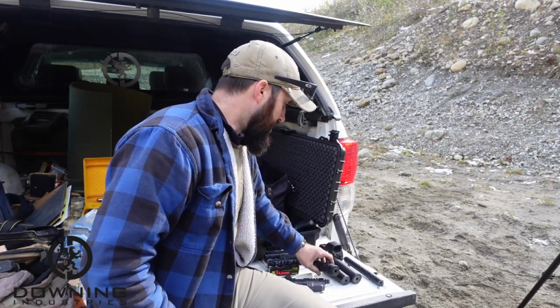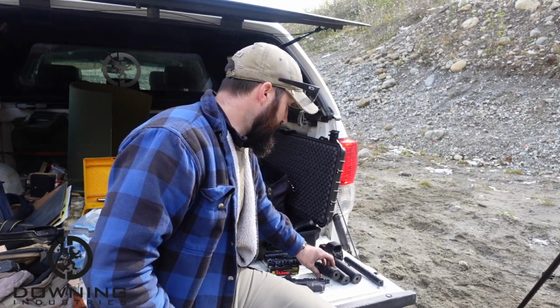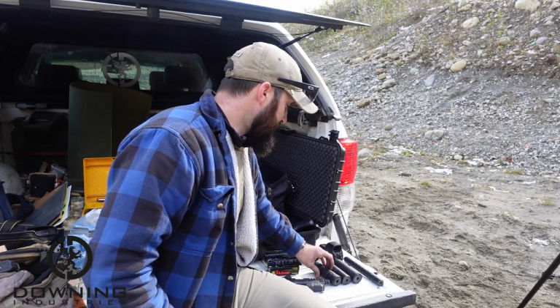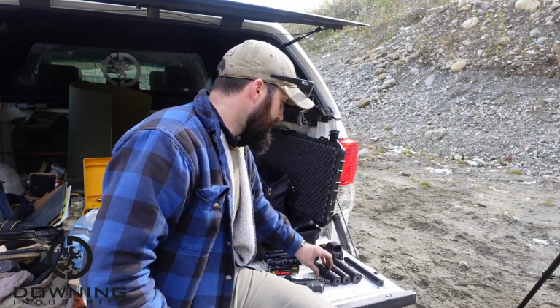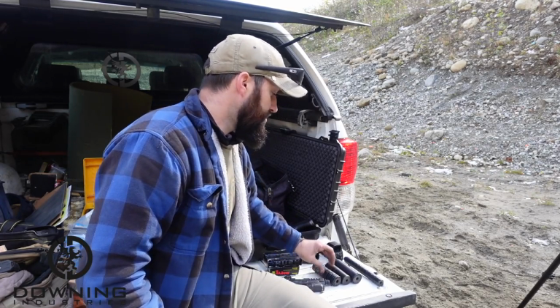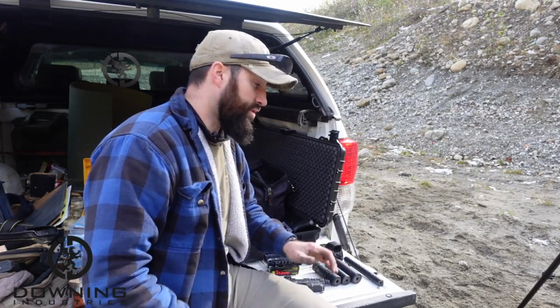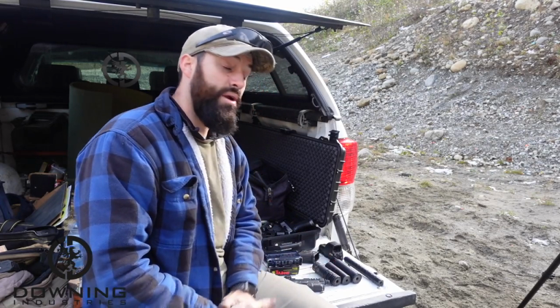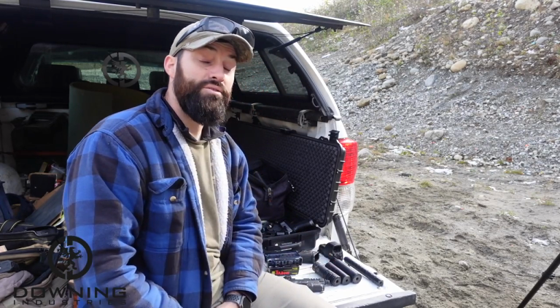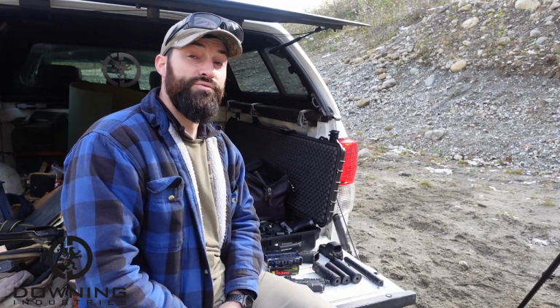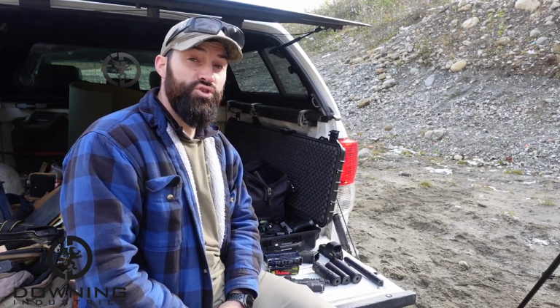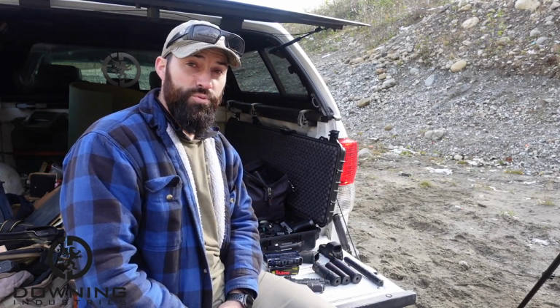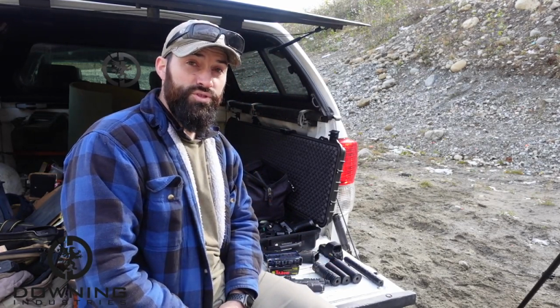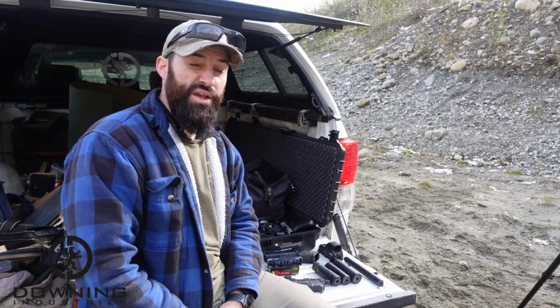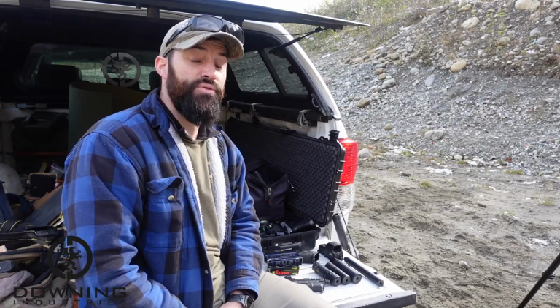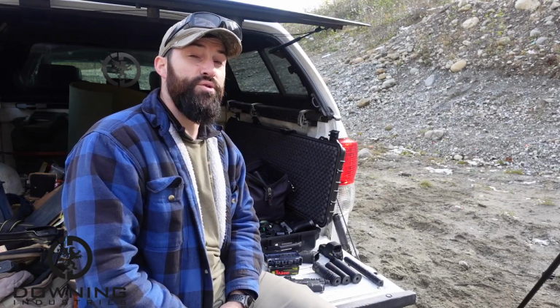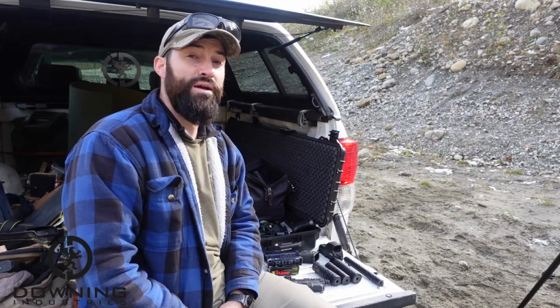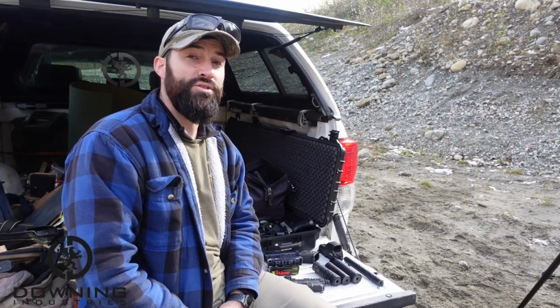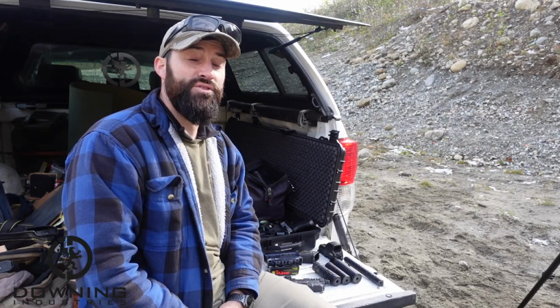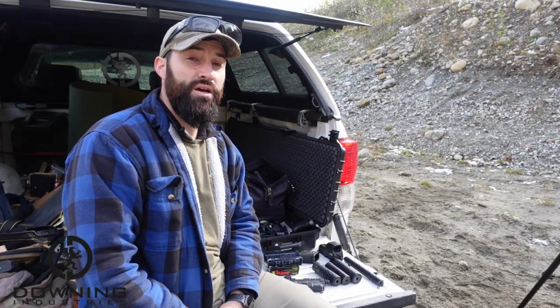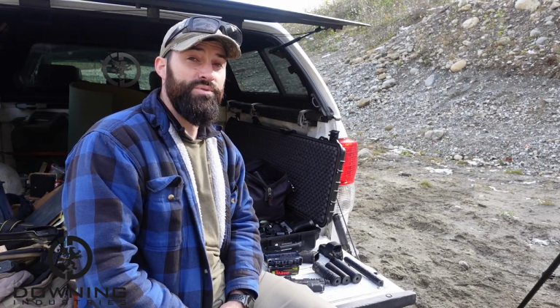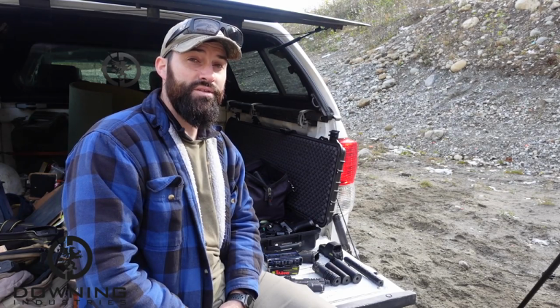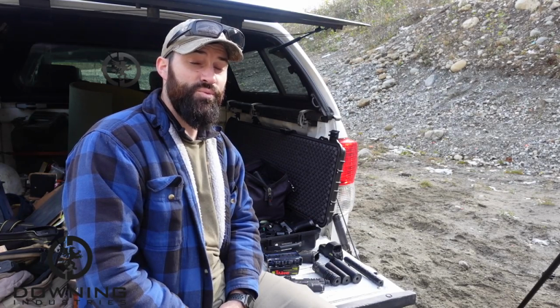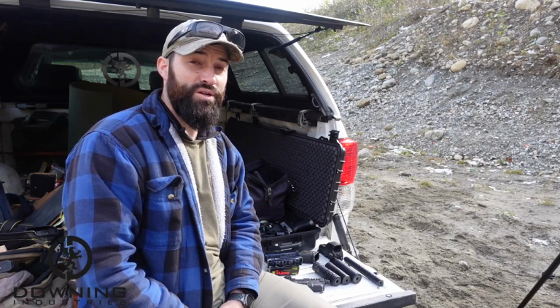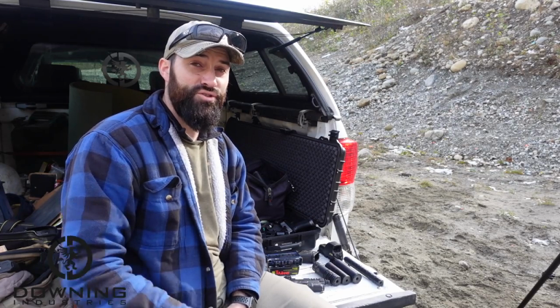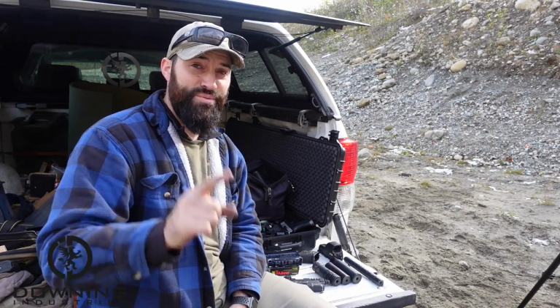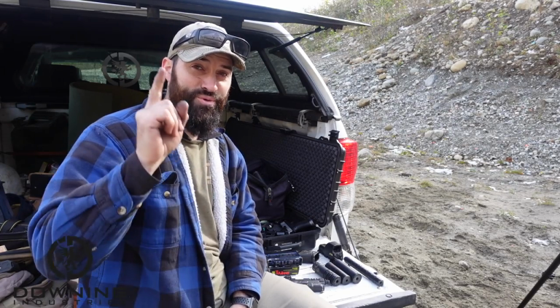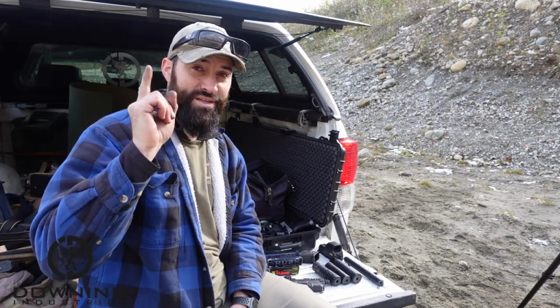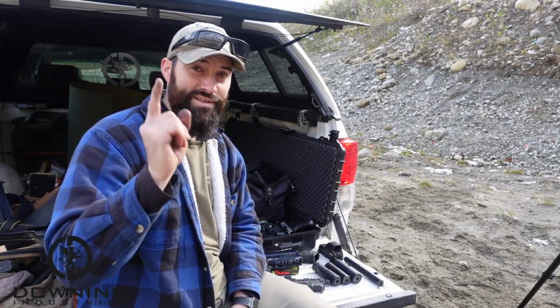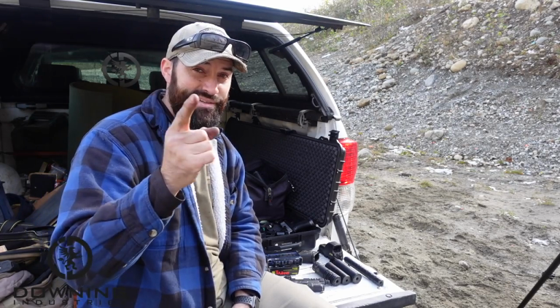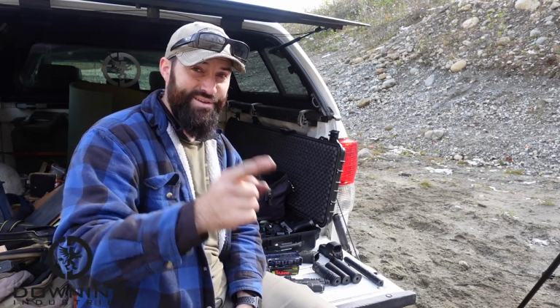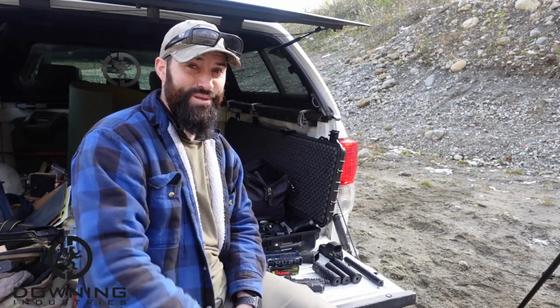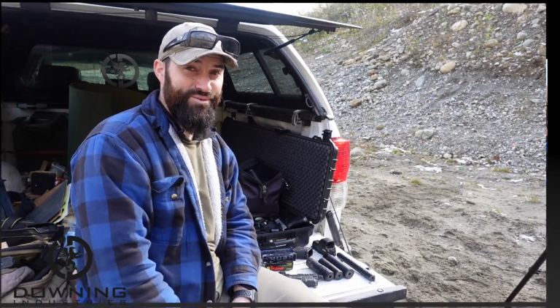Three rounds of supers and three rounds of subs. Suppressor number one — here we go.